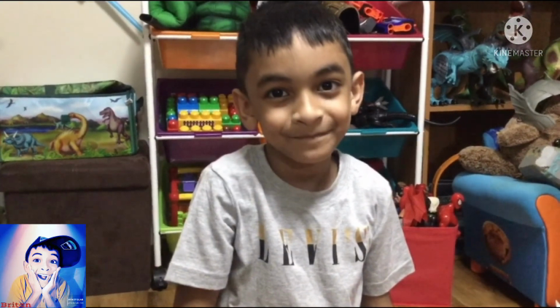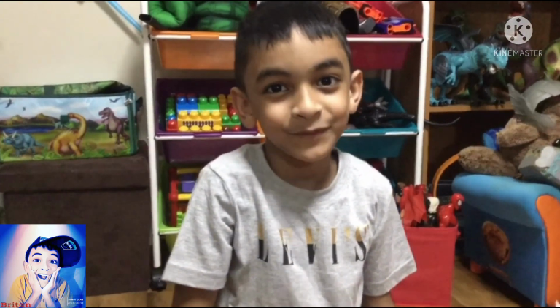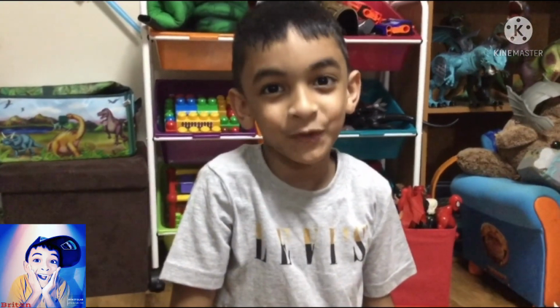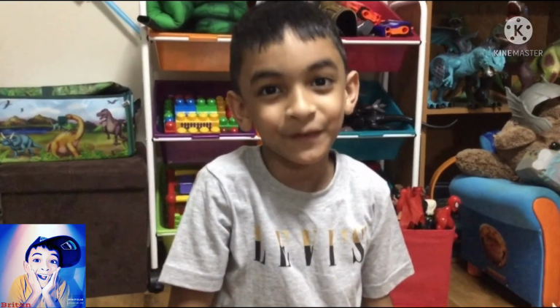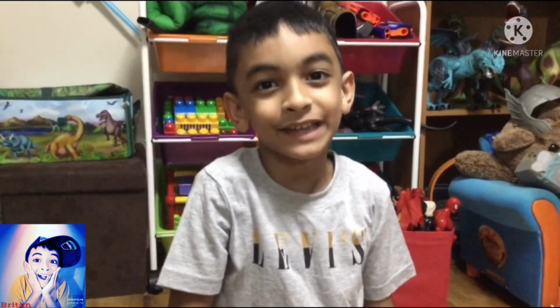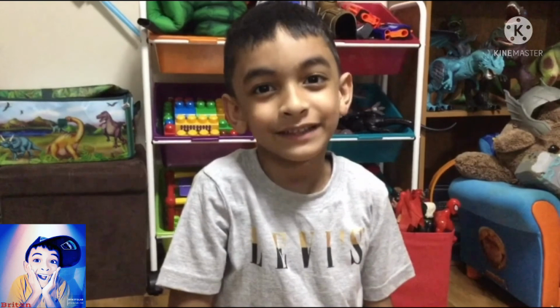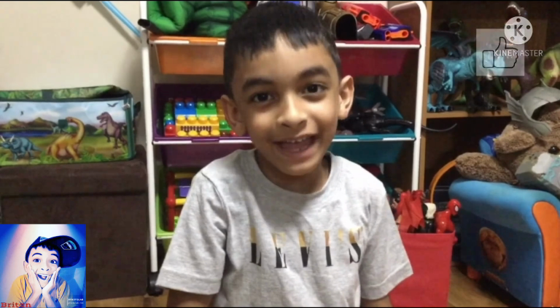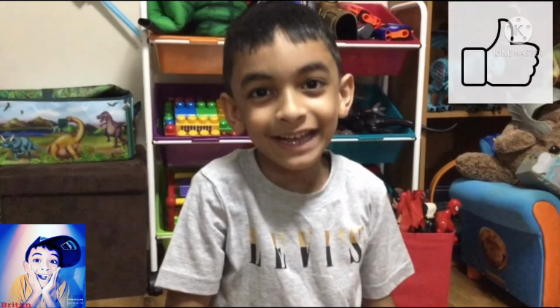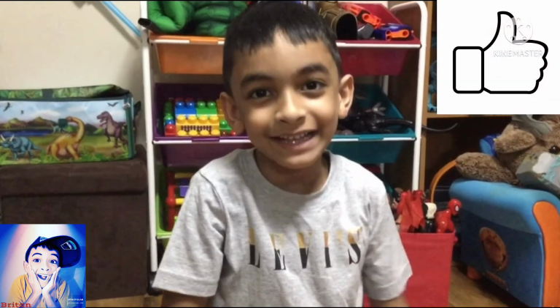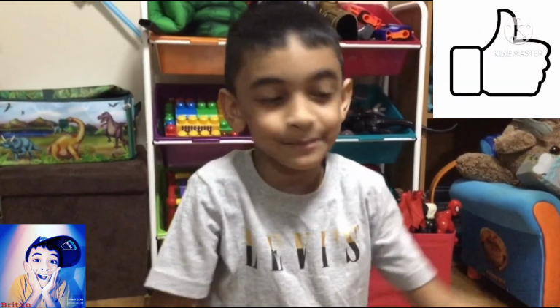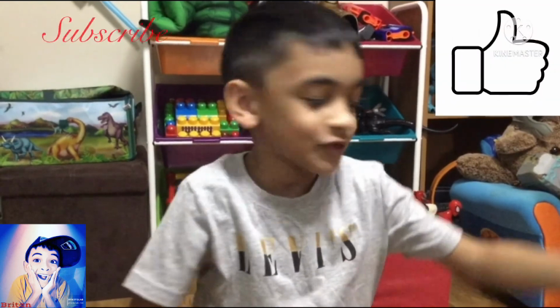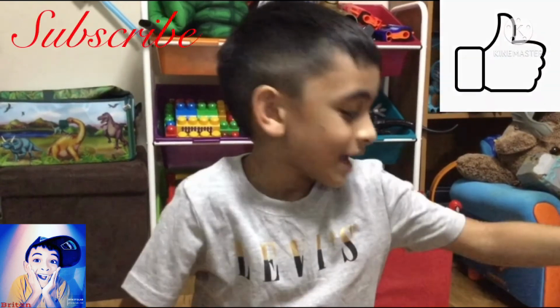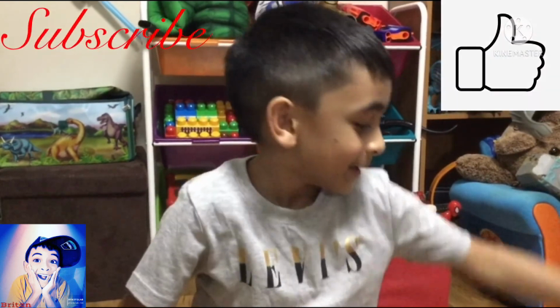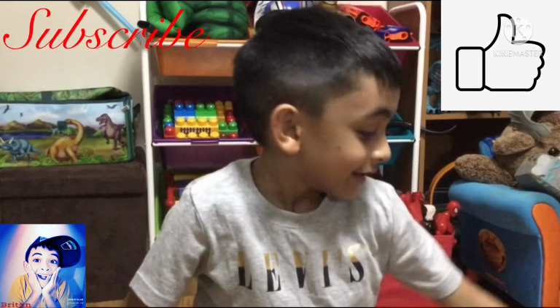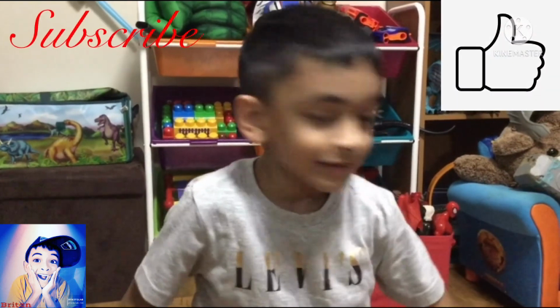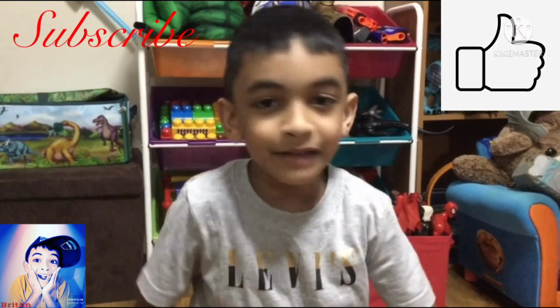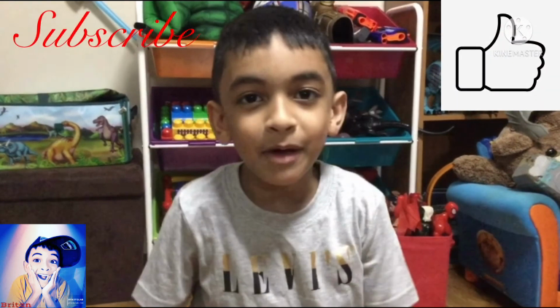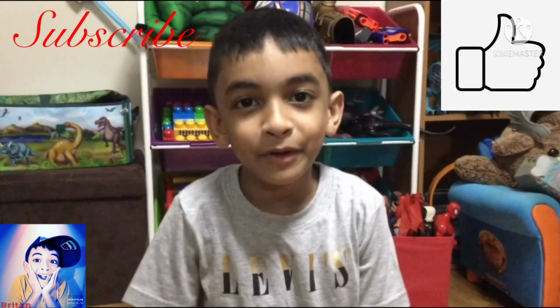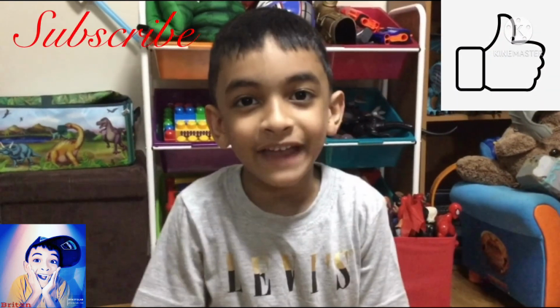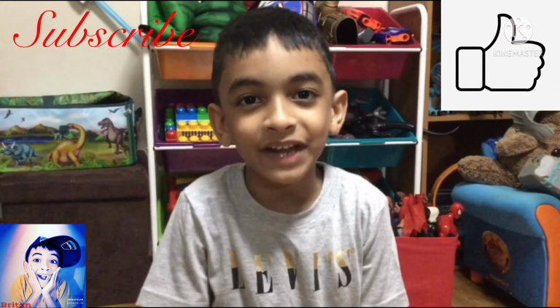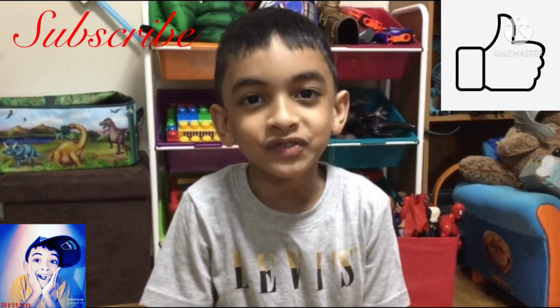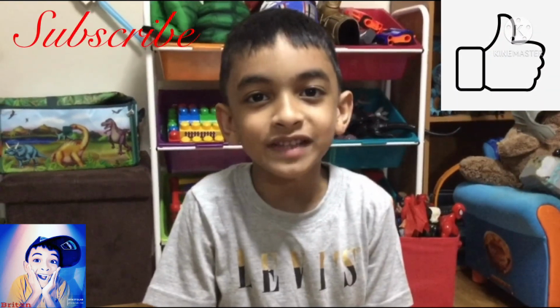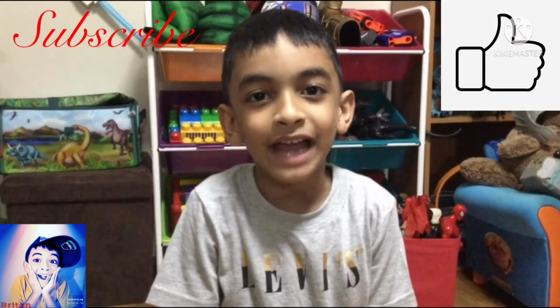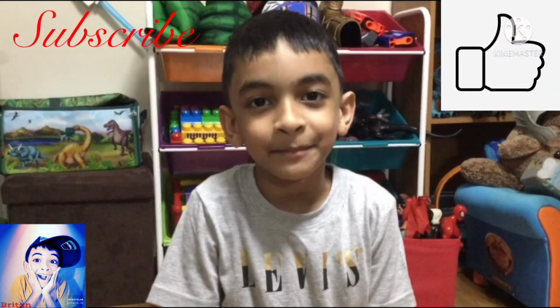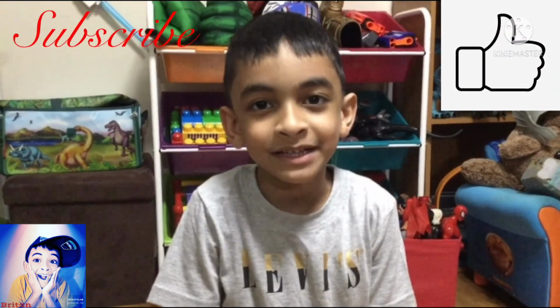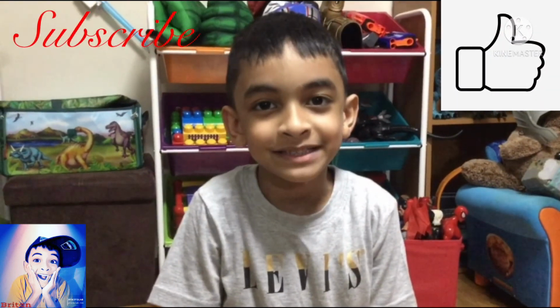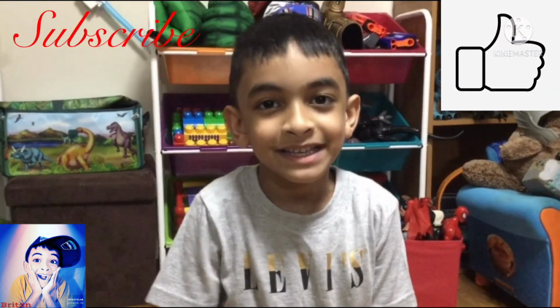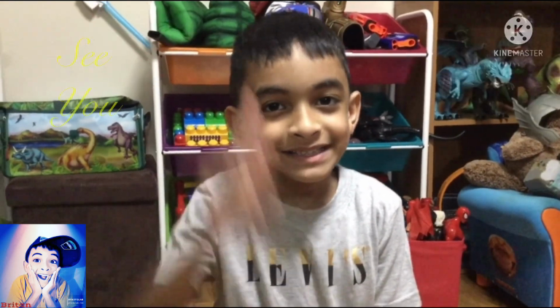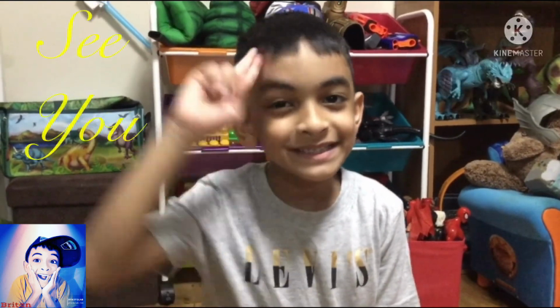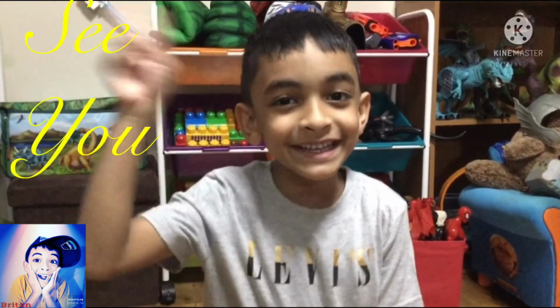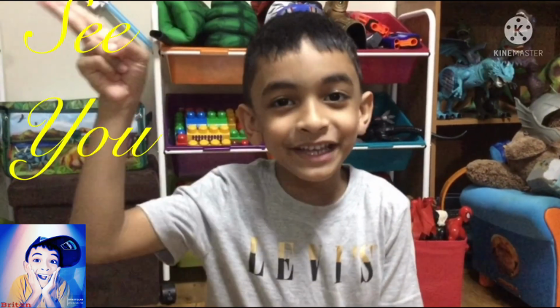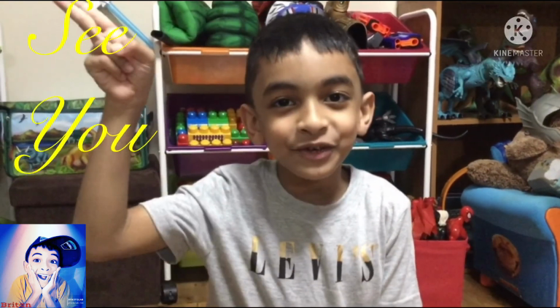Don't forget to like and subscribe to learn more about dinos and animals. See you!